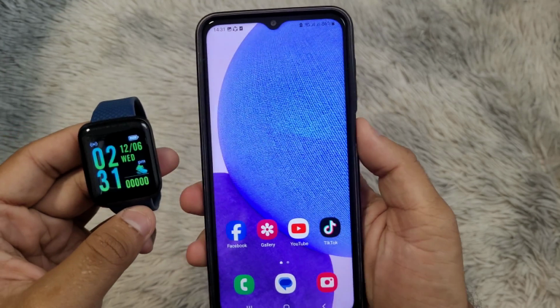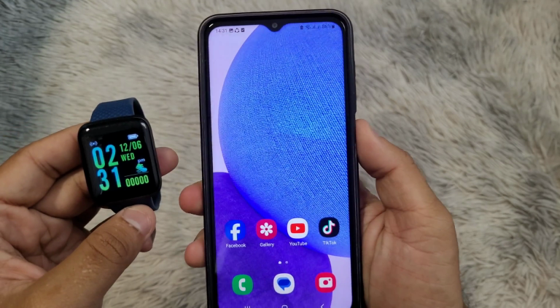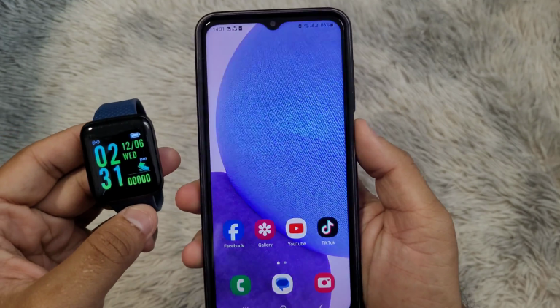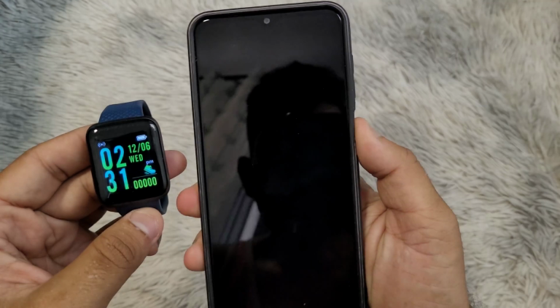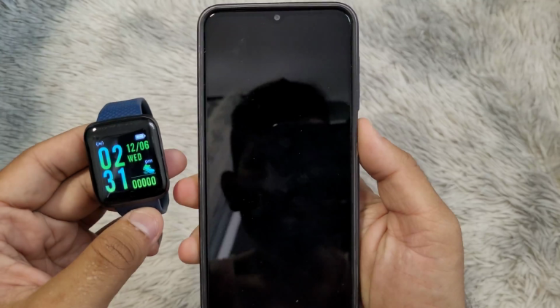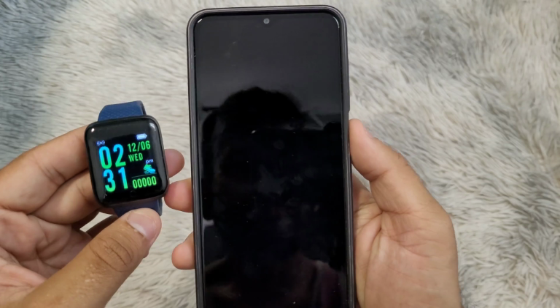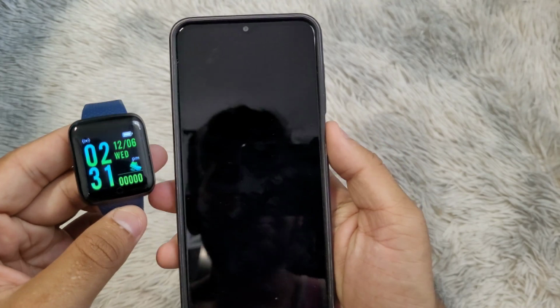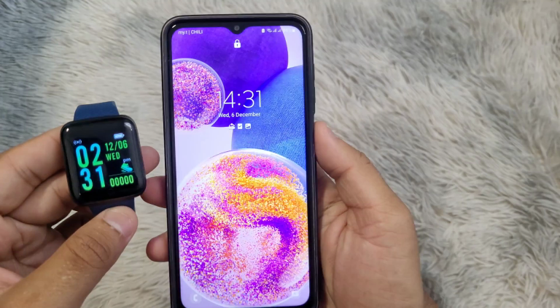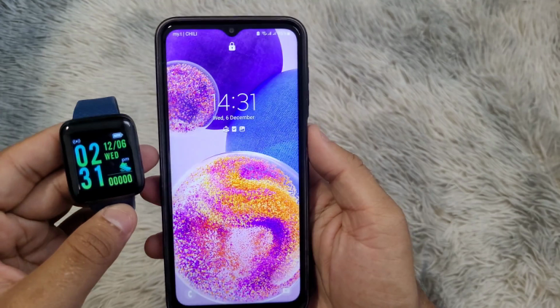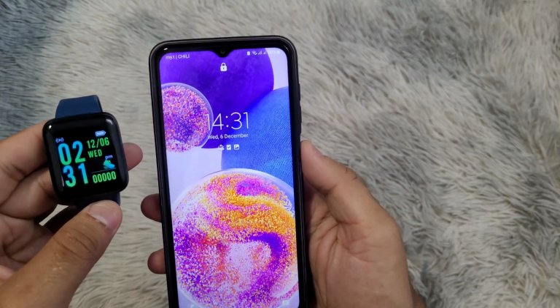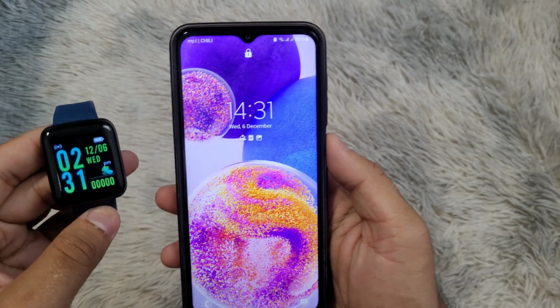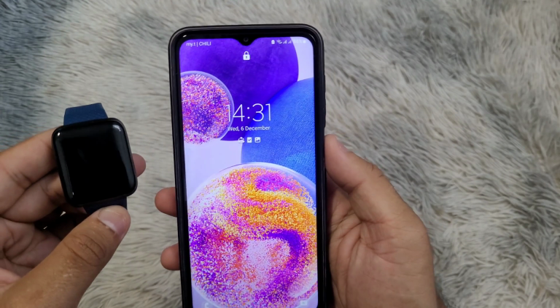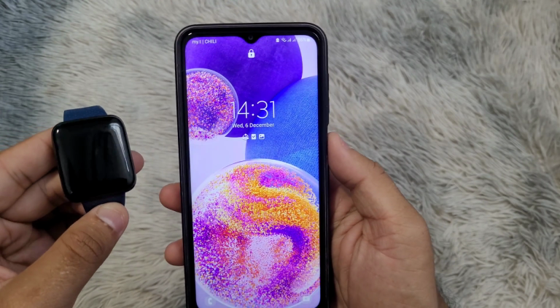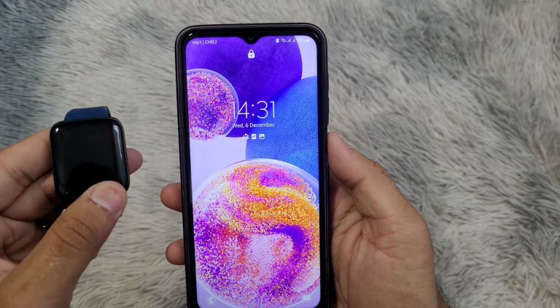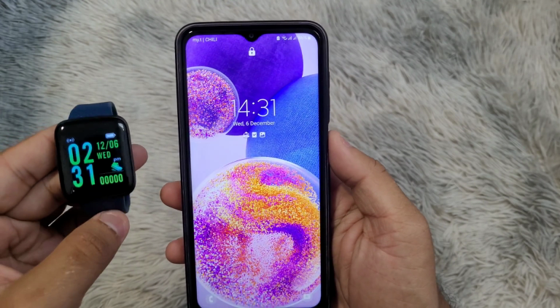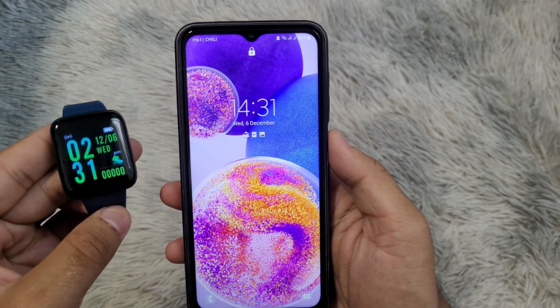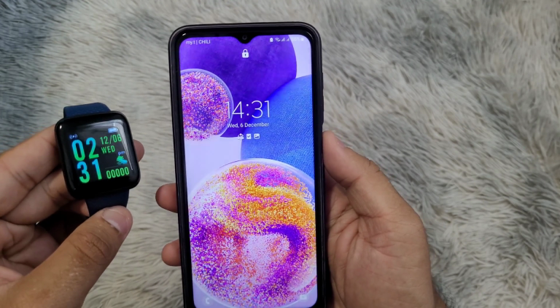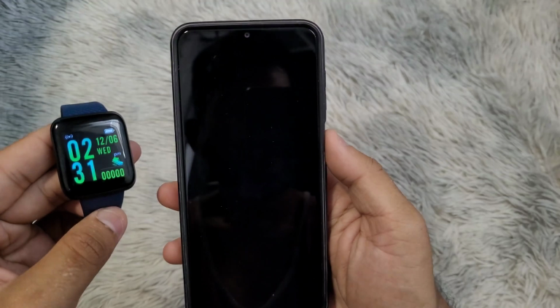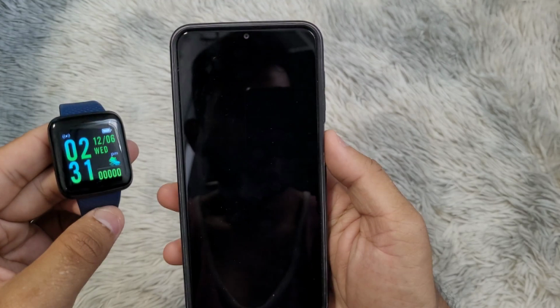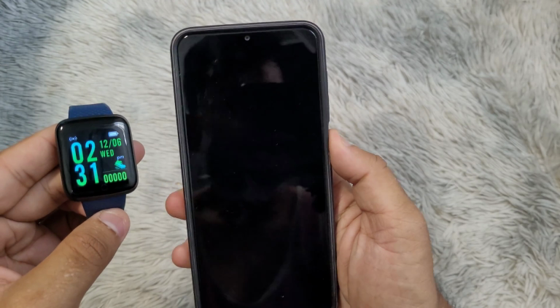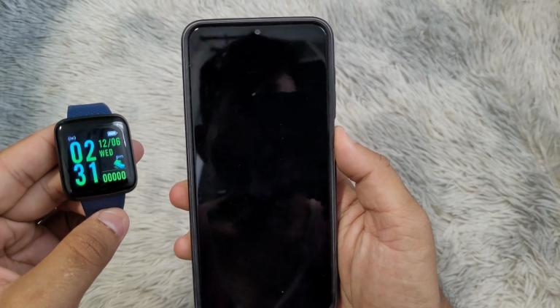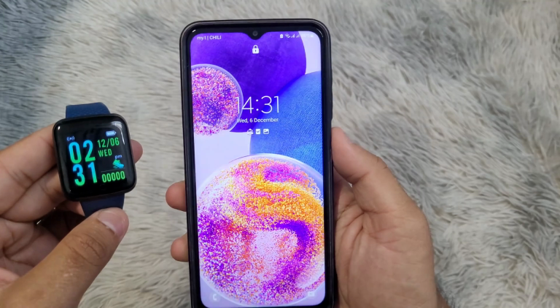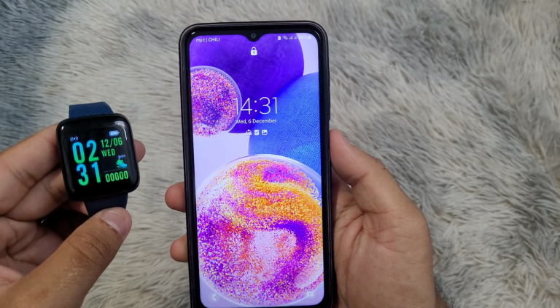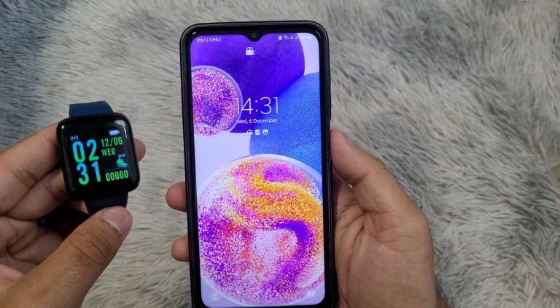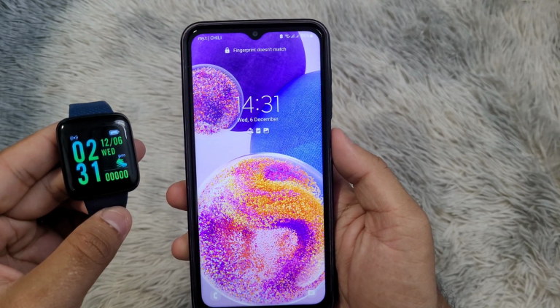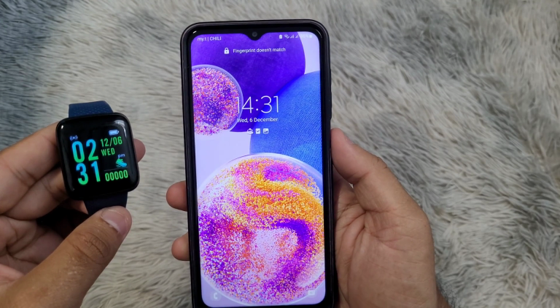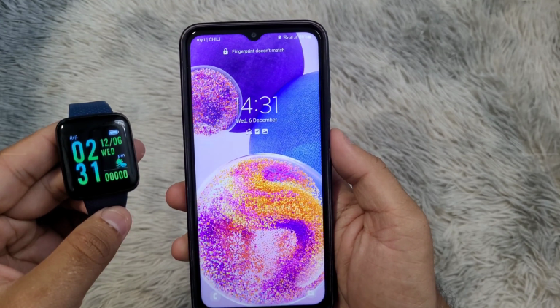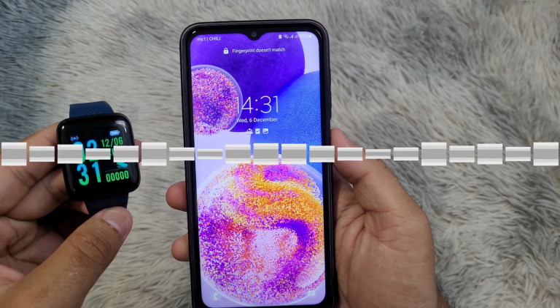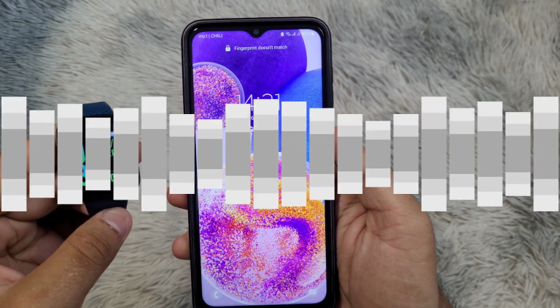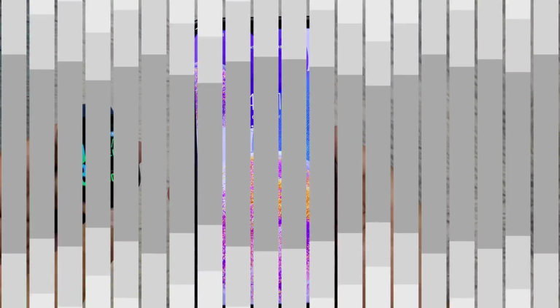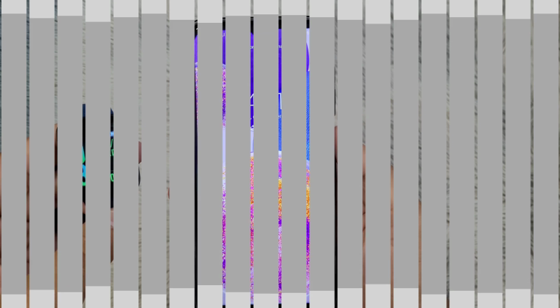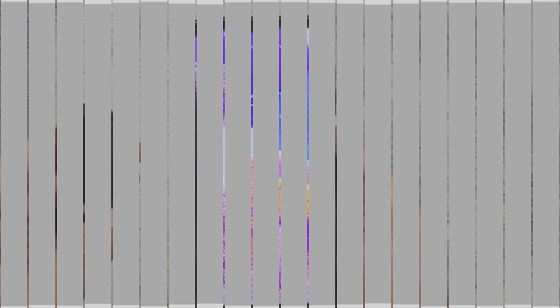As you can see, the watch has been connected to my phone and the time and calendar have been updated successfully.